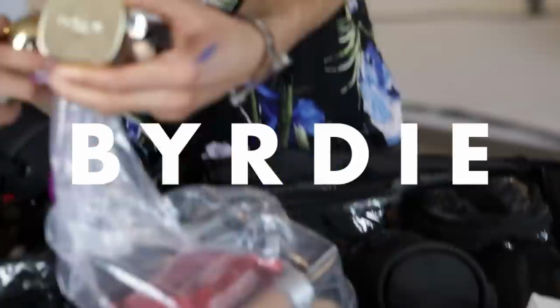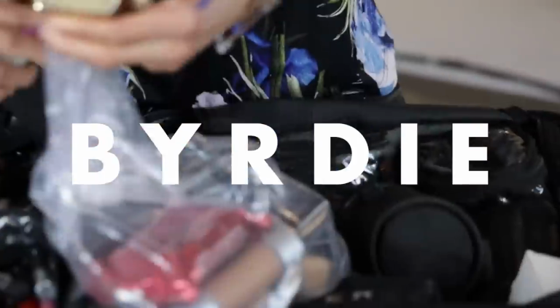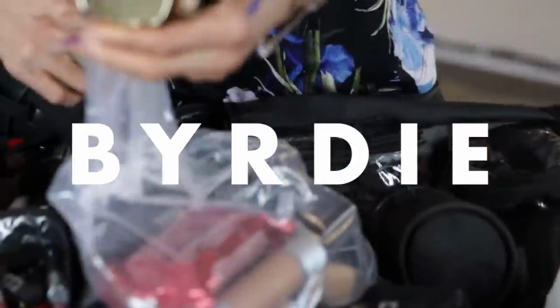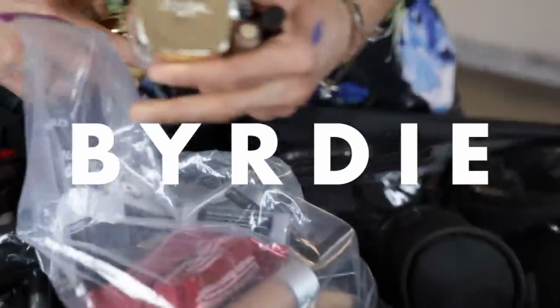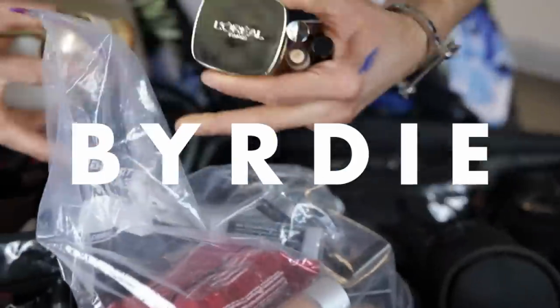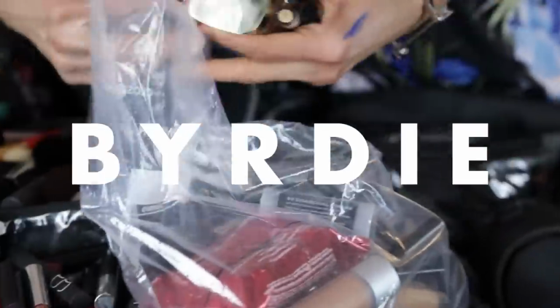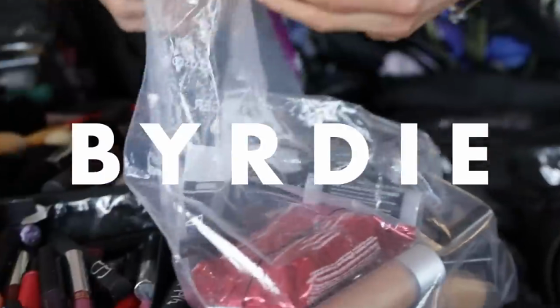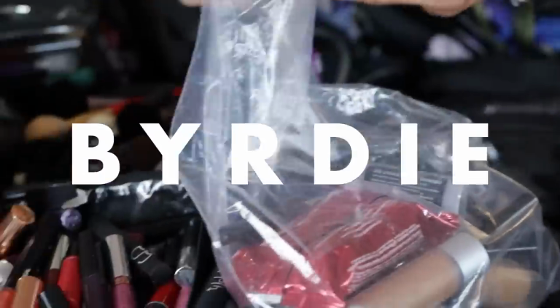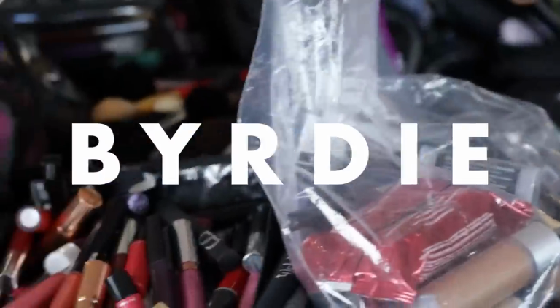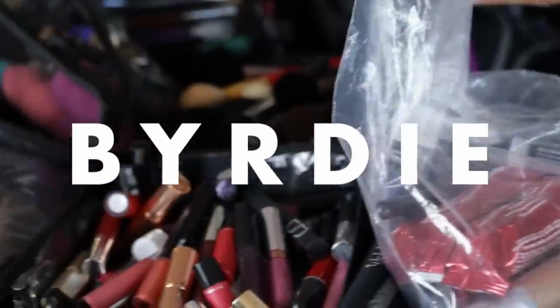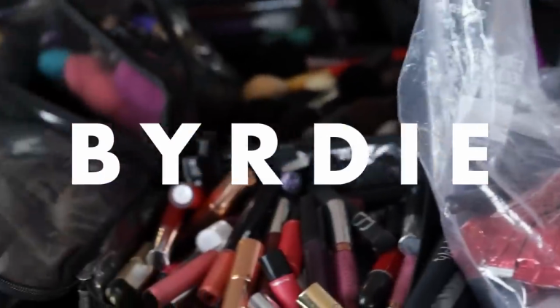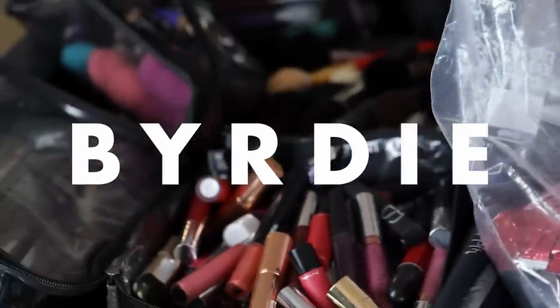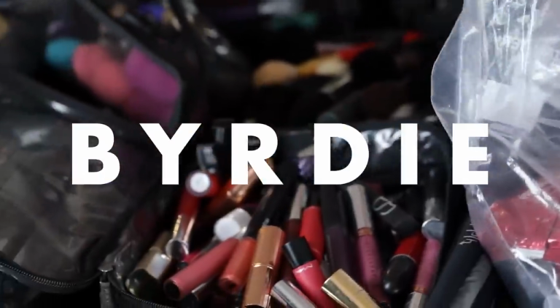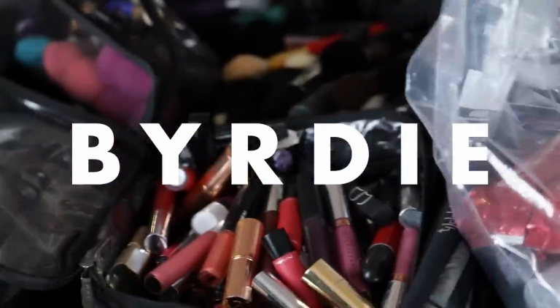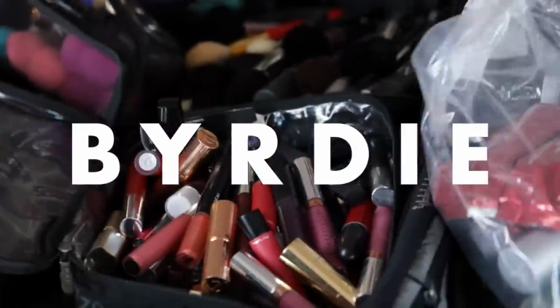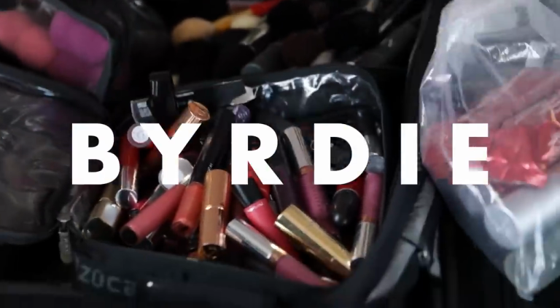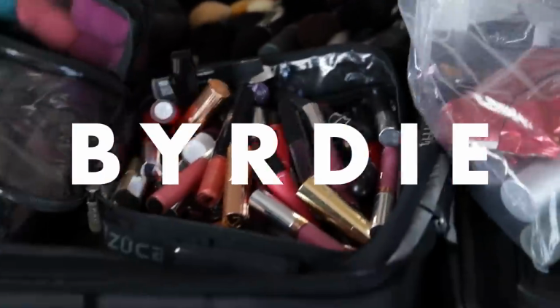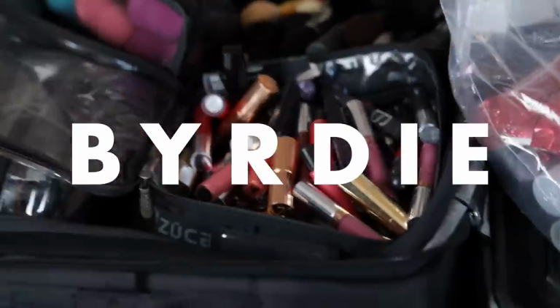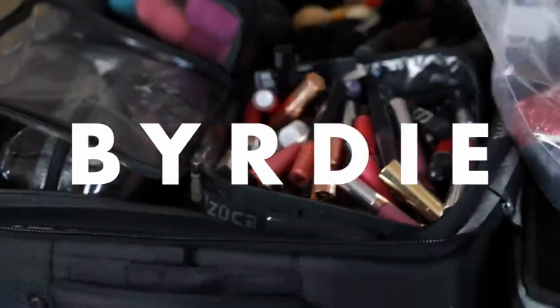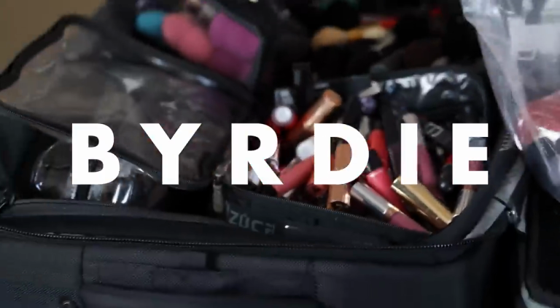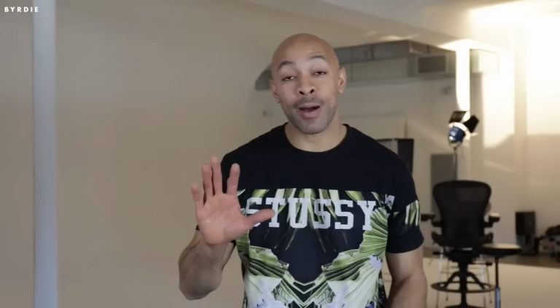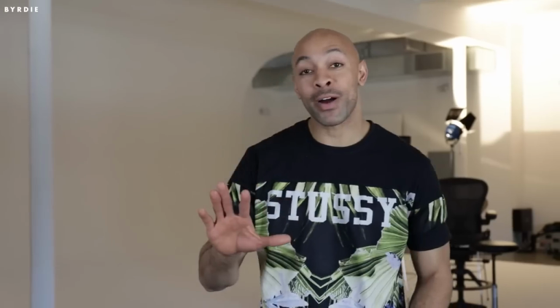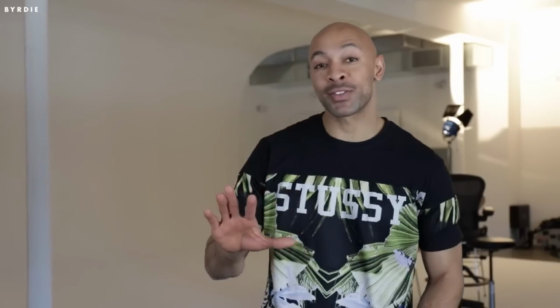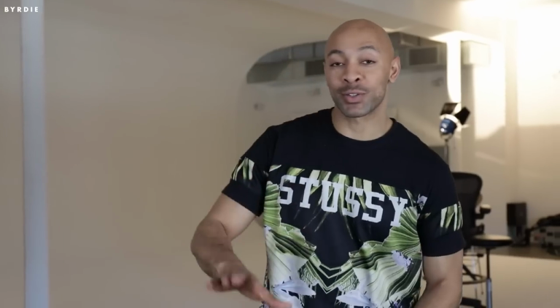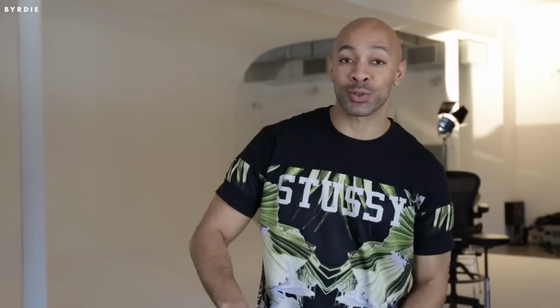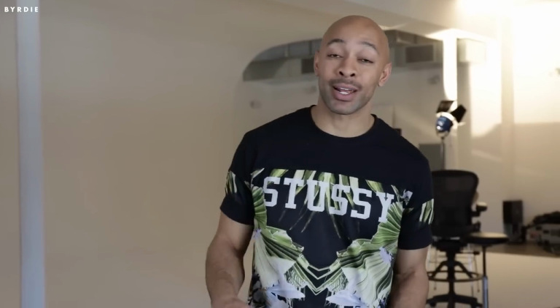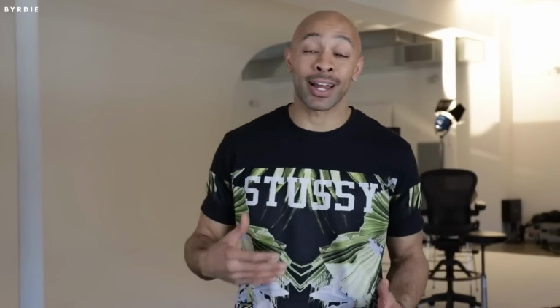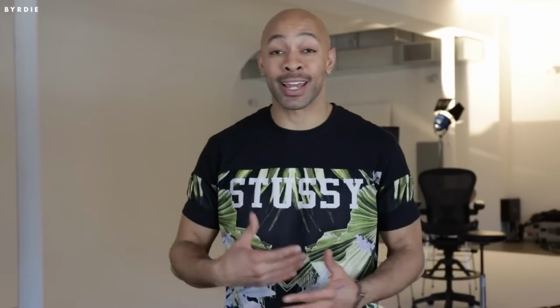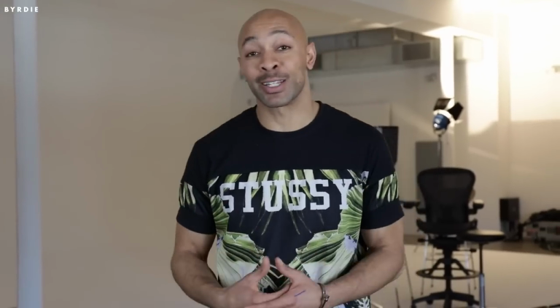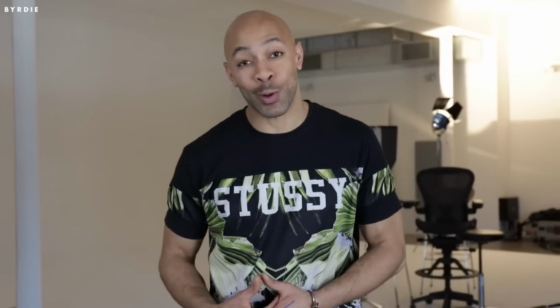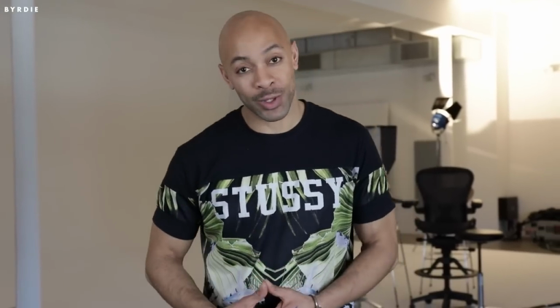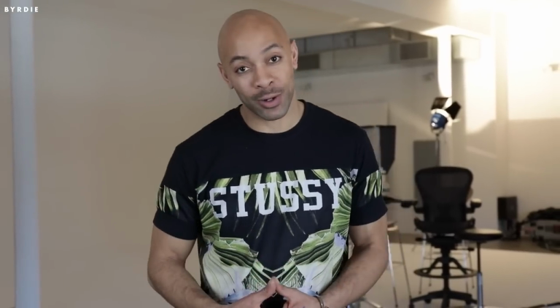Hey, I'm Sir John, and this is my kit, and I'm gonna show you the top five essentials that I can't leave home without.